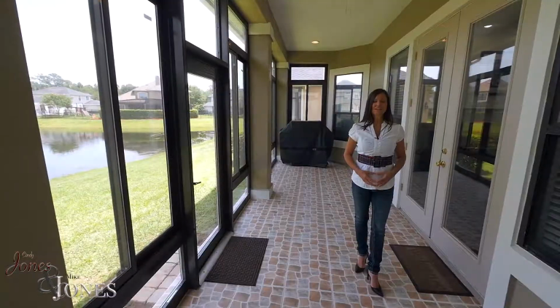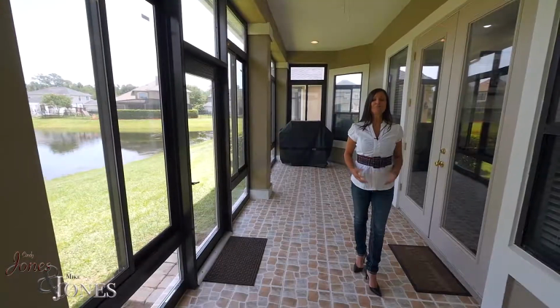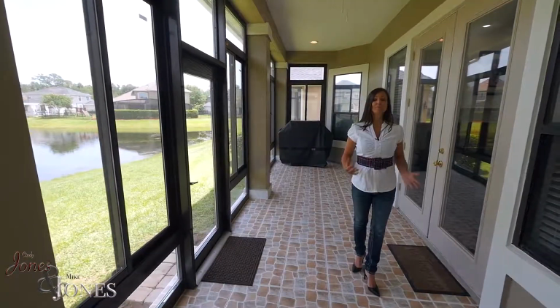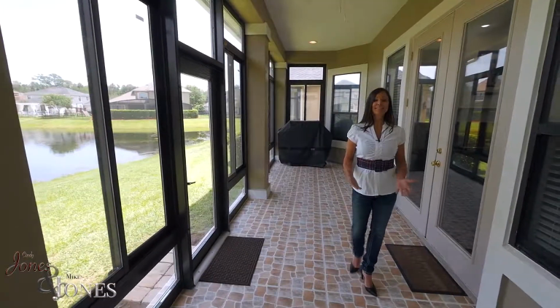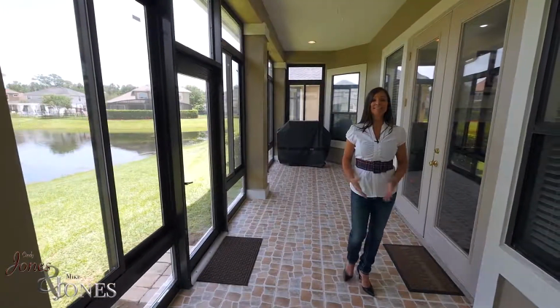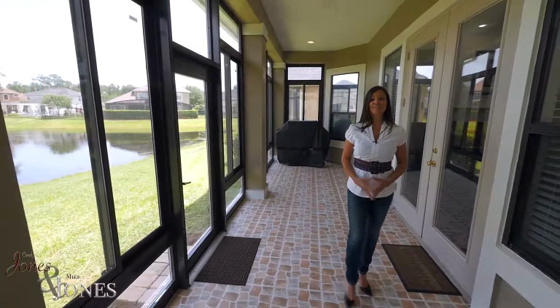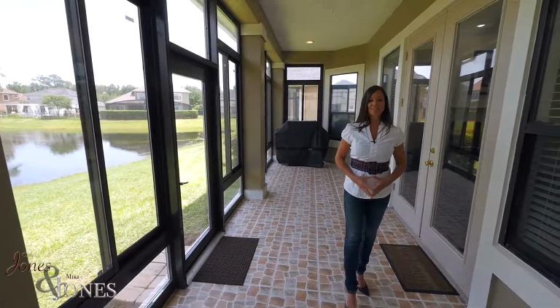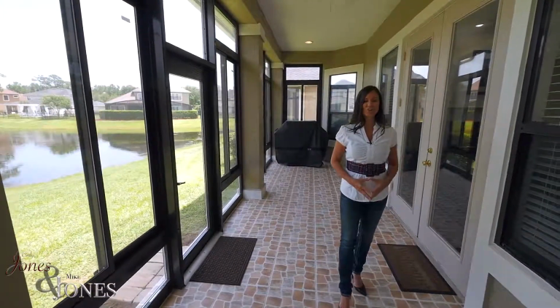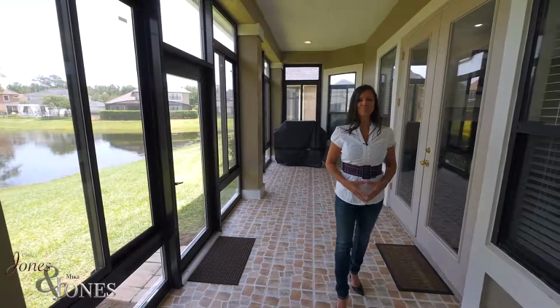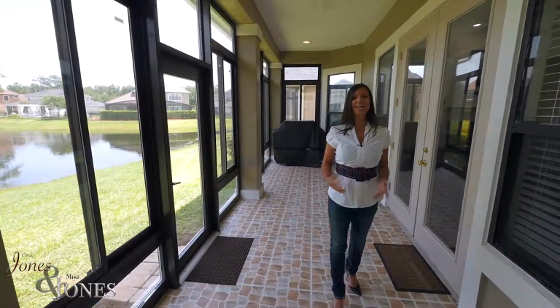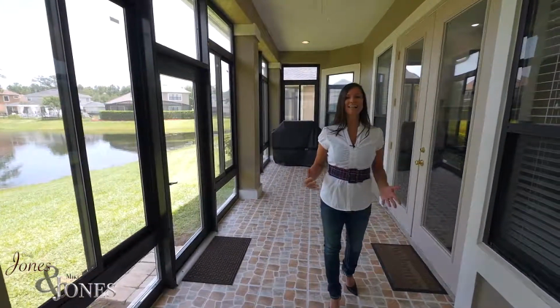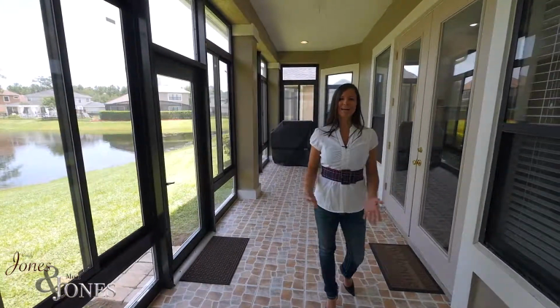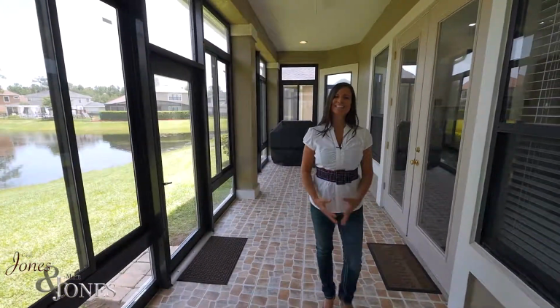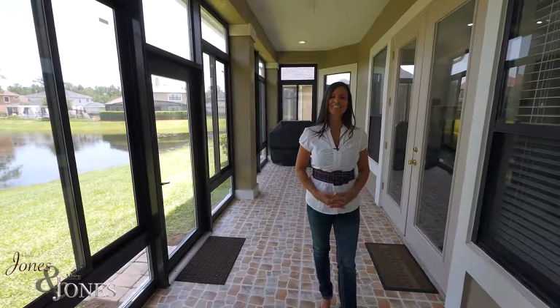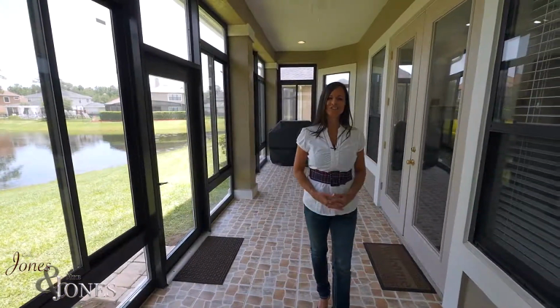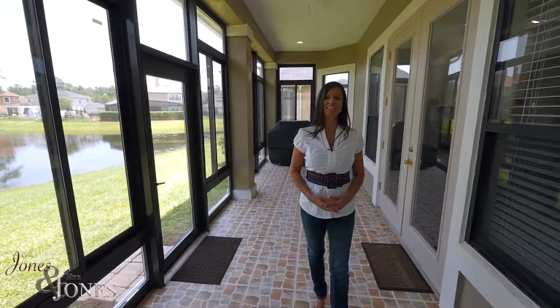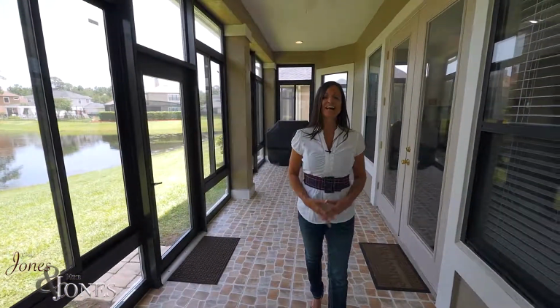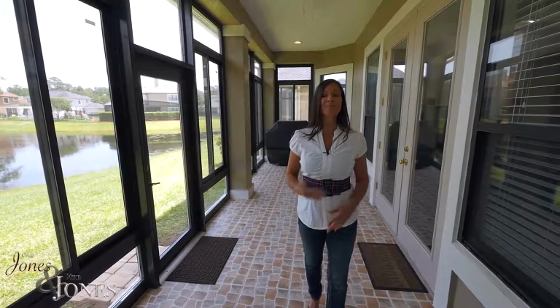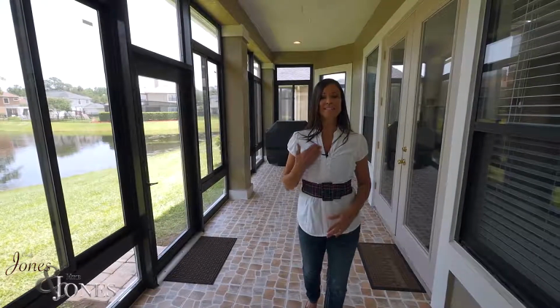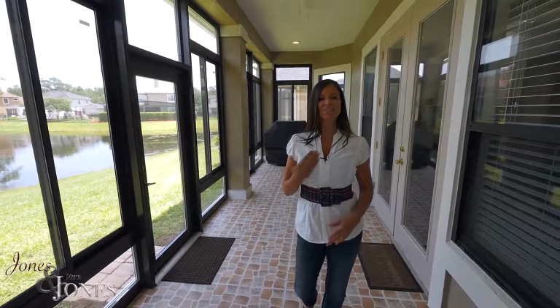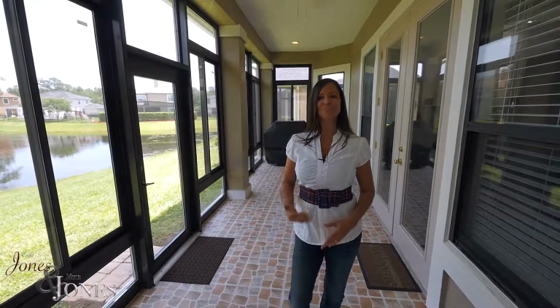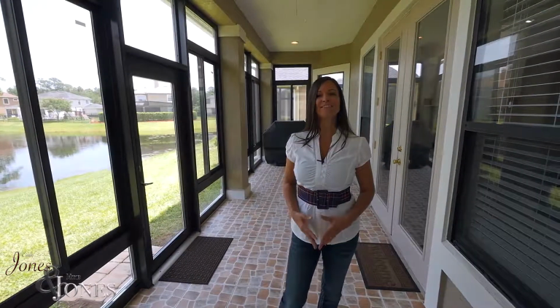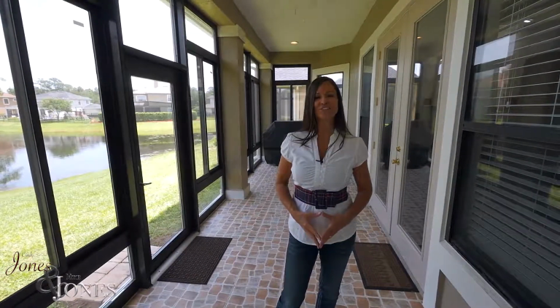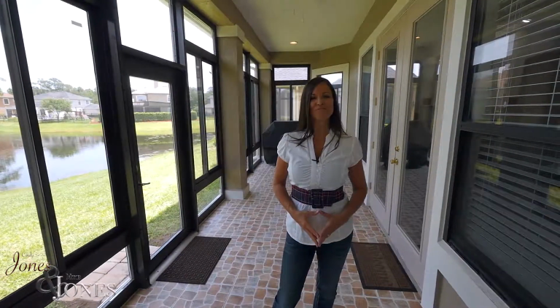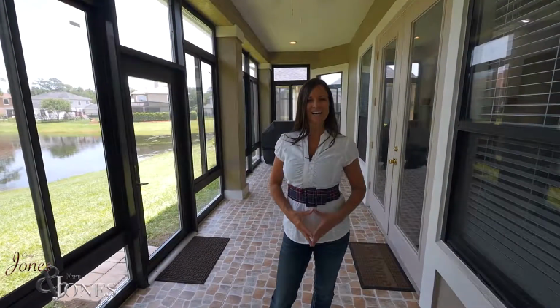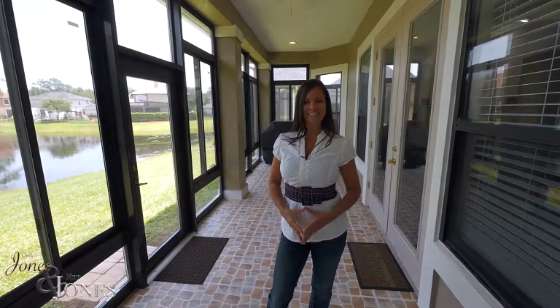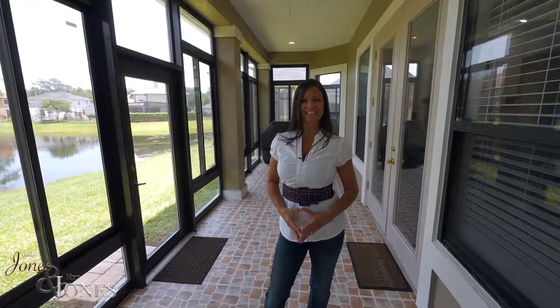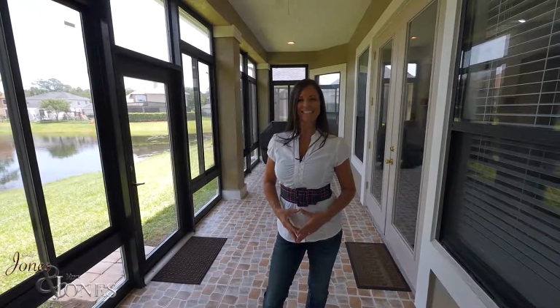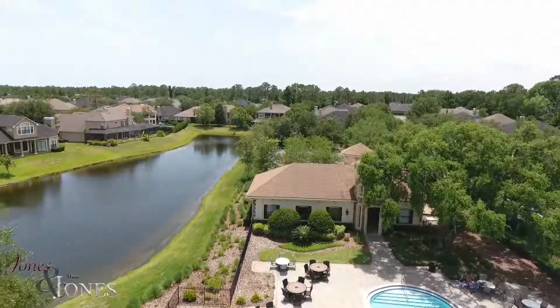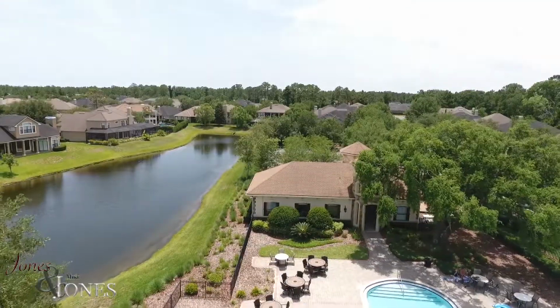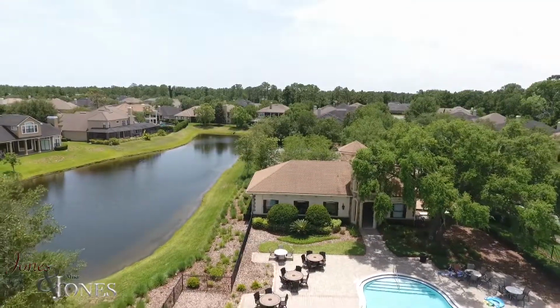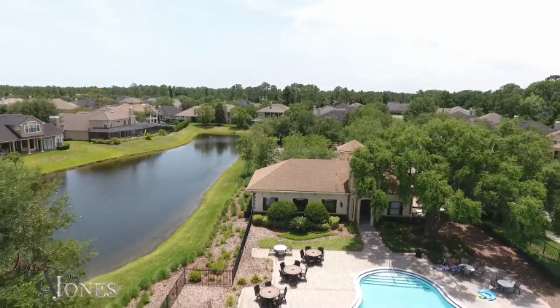For complete details on this home, contact Mike and Cindy Jones. I'm Cindy Jones. Thank you for watching. Bye-bye.